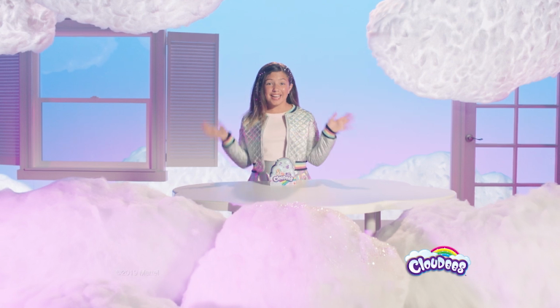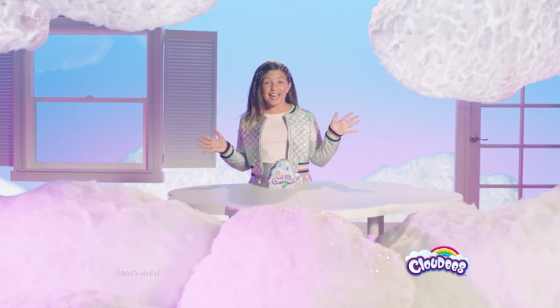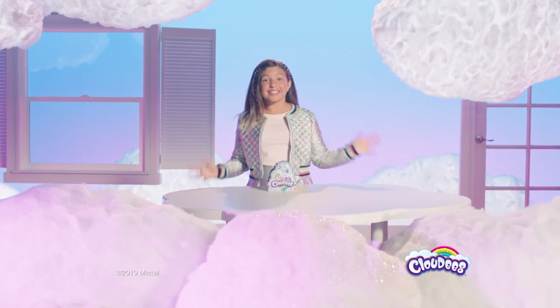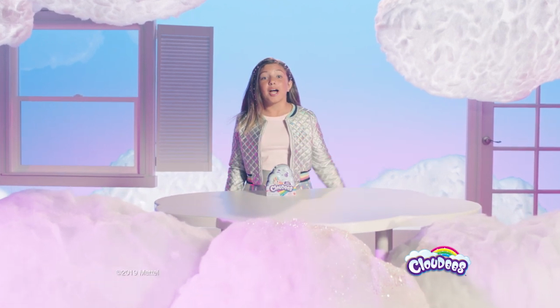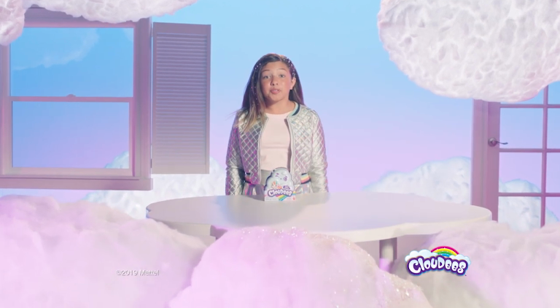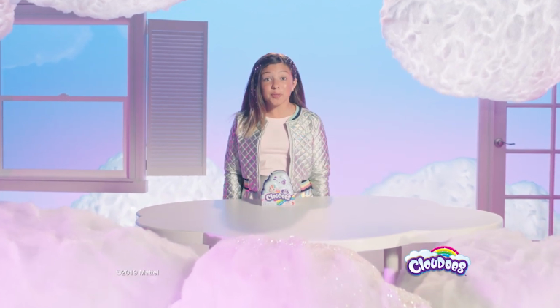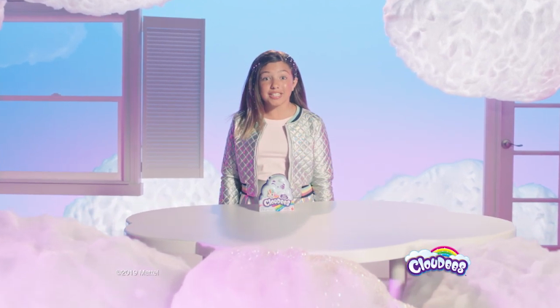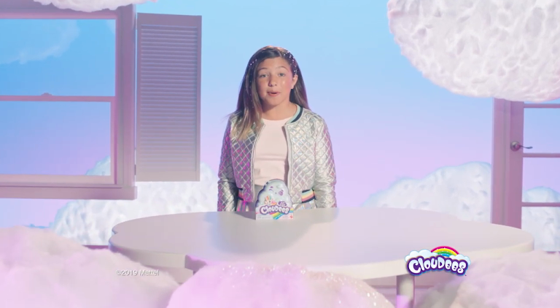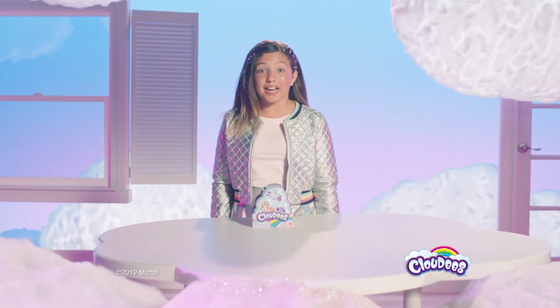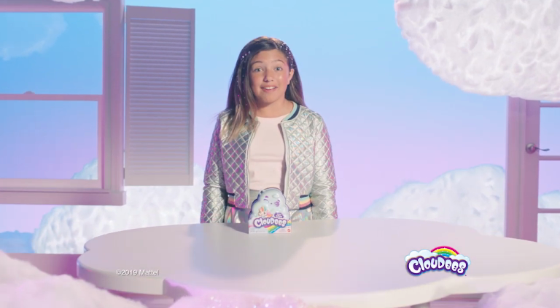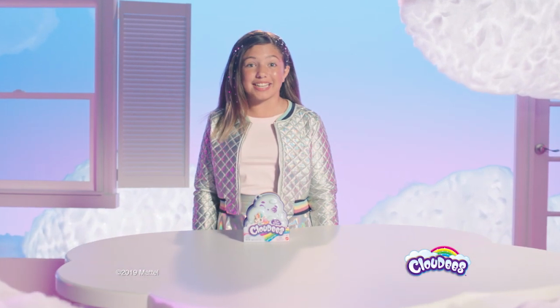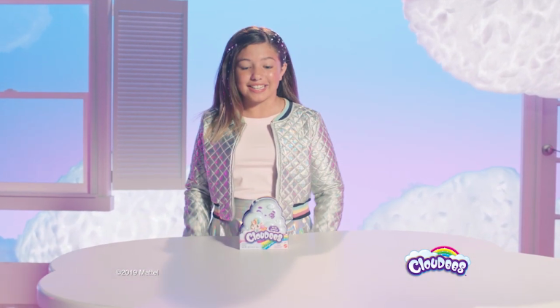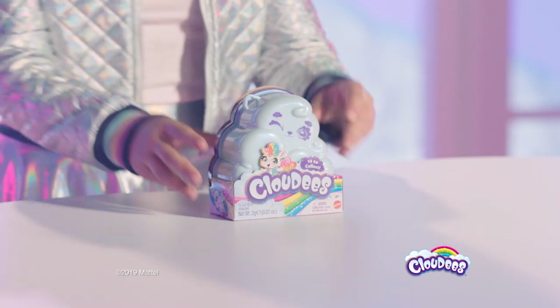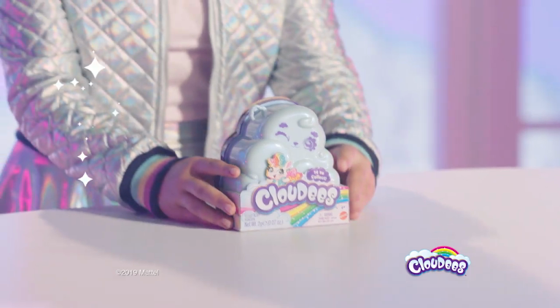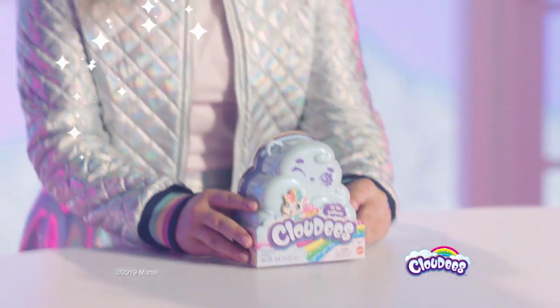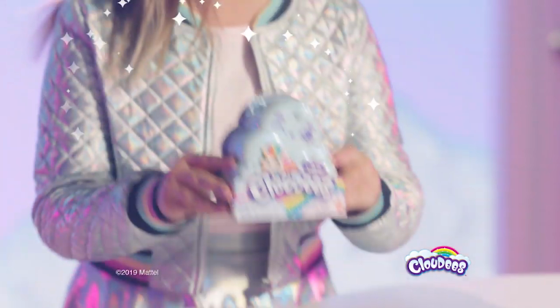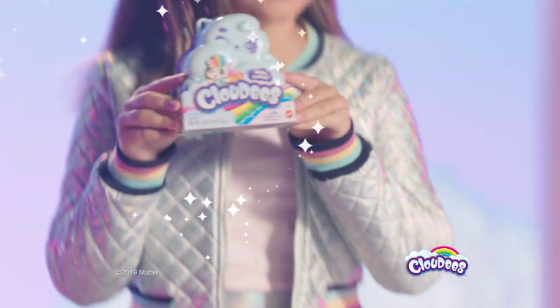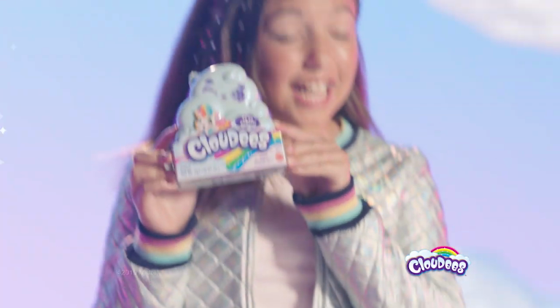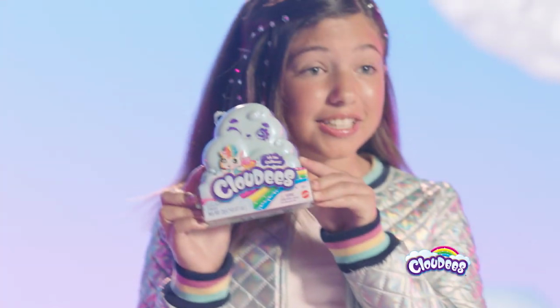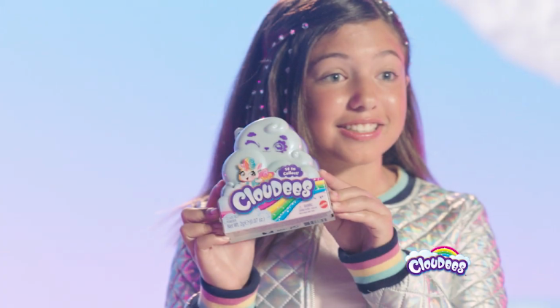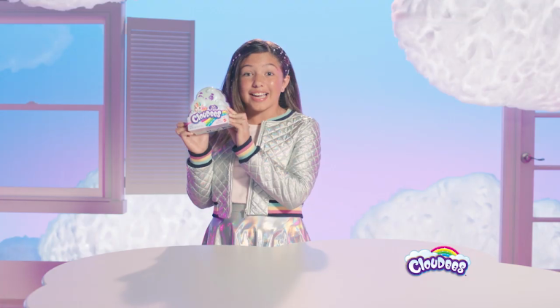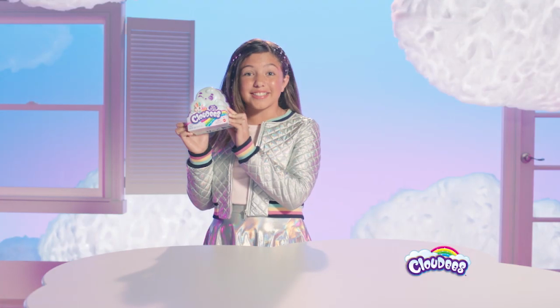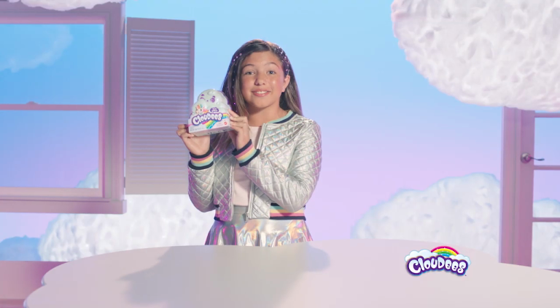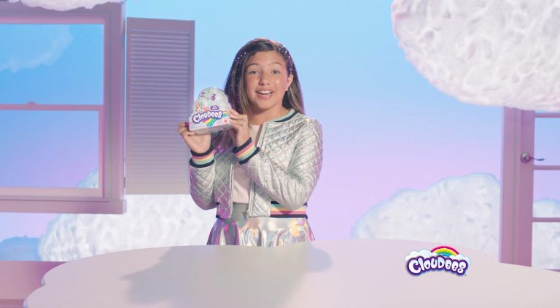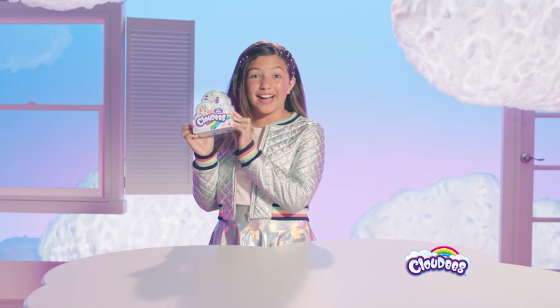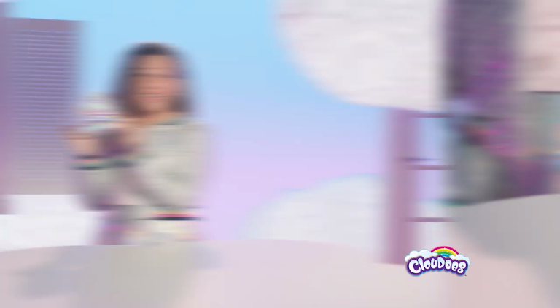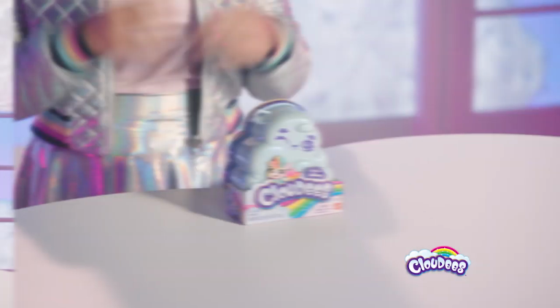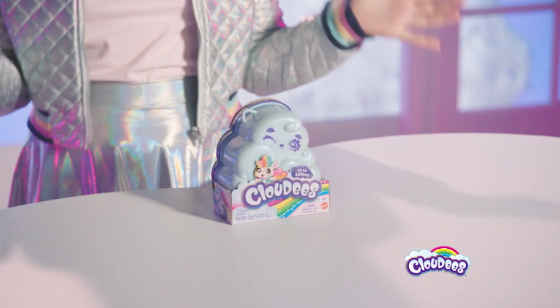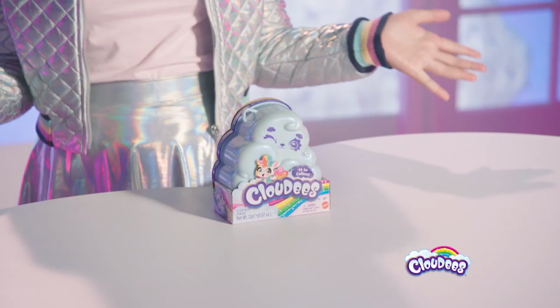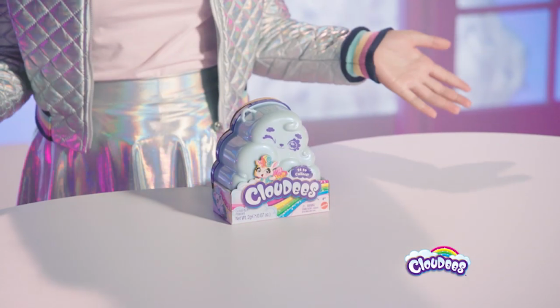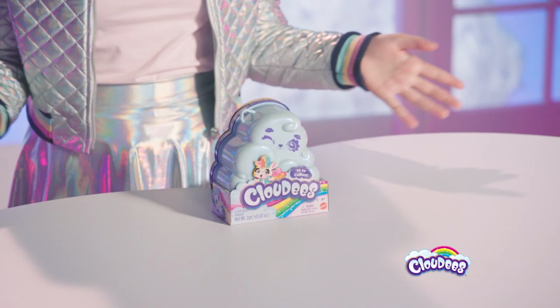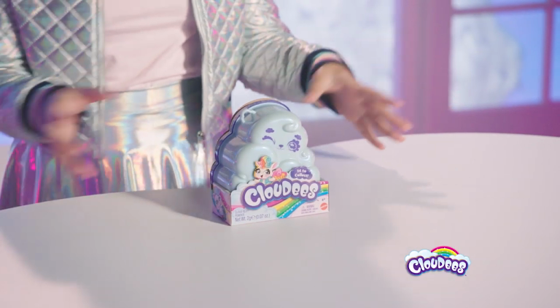Hey guys, I'm super excited about what I have today. It's a toy called Cloudies. I can't wait to see which one I got. All right, let's open it up.